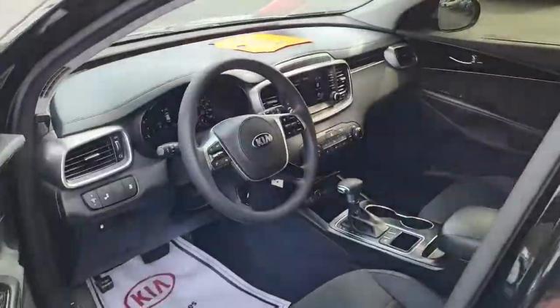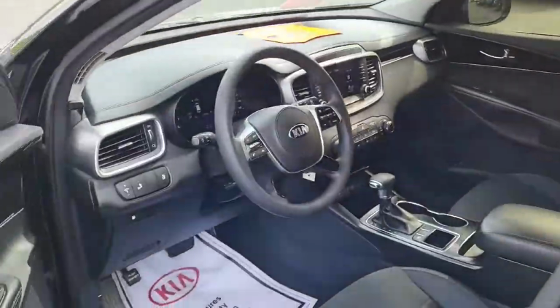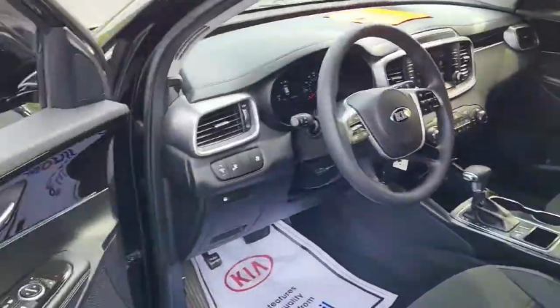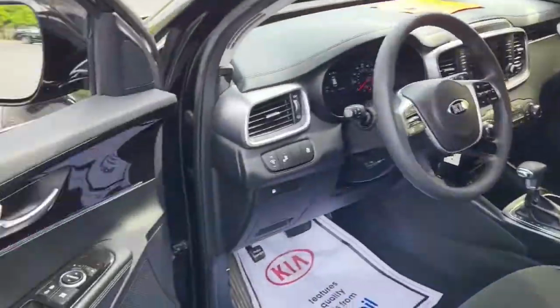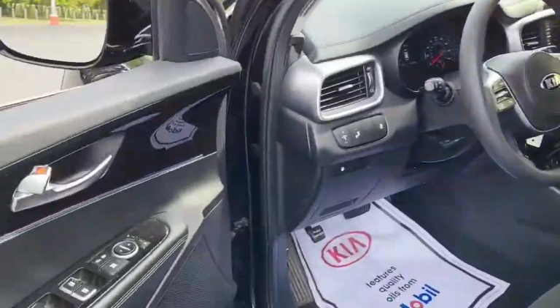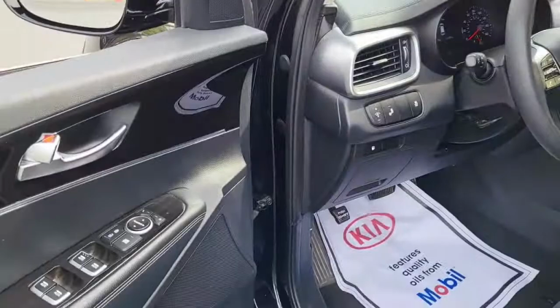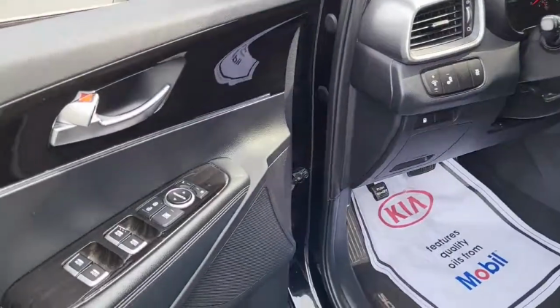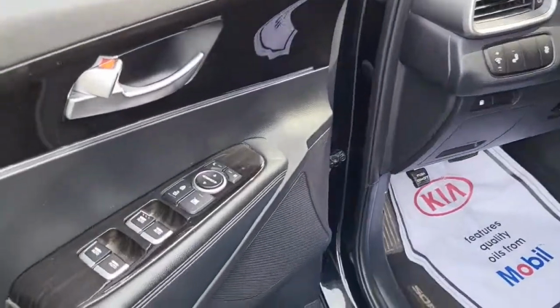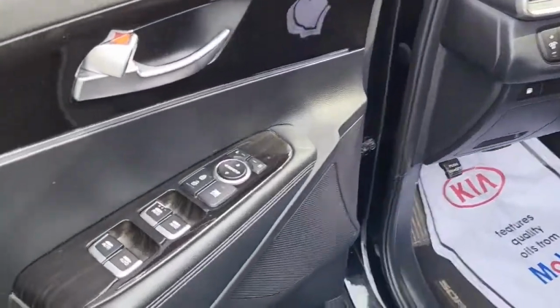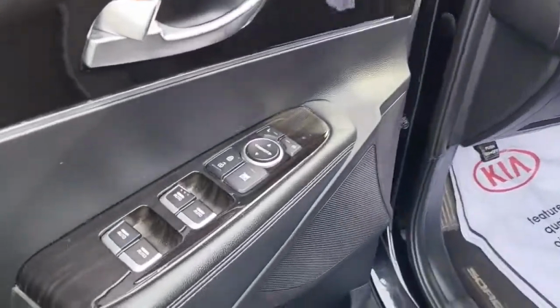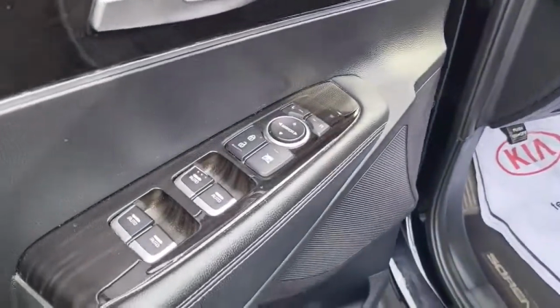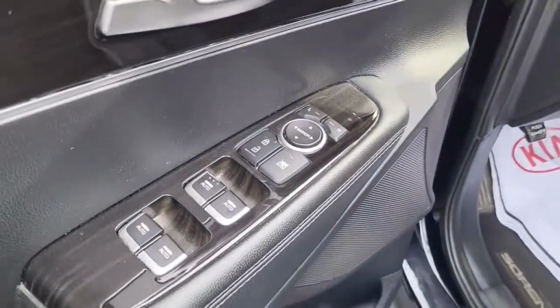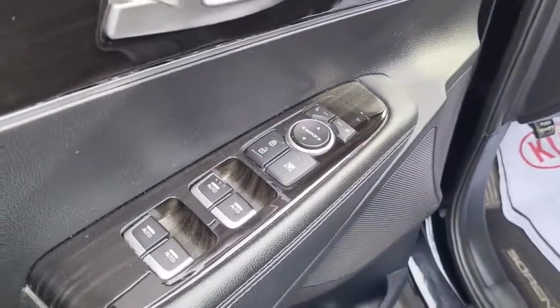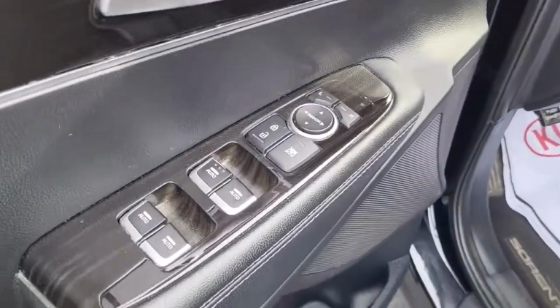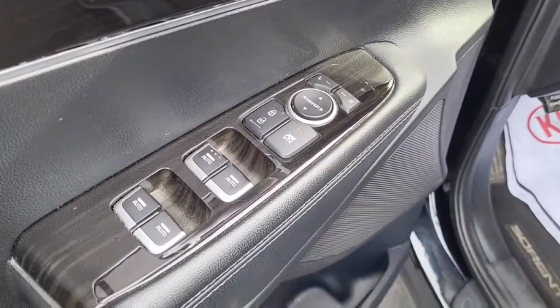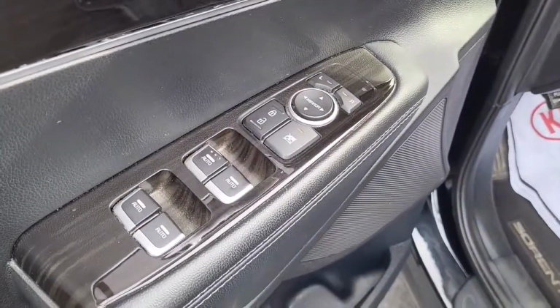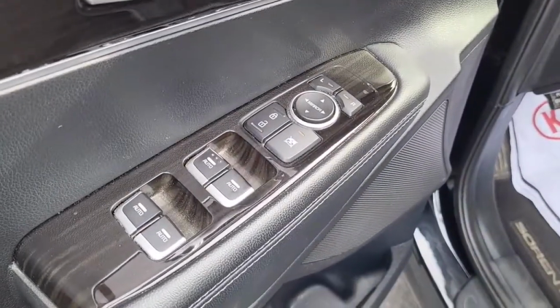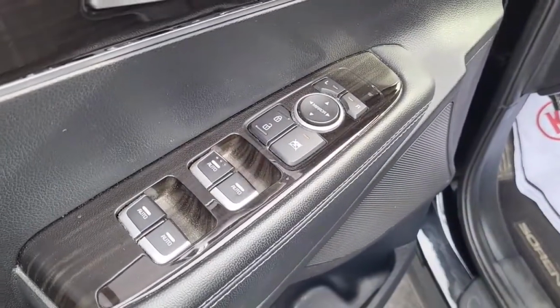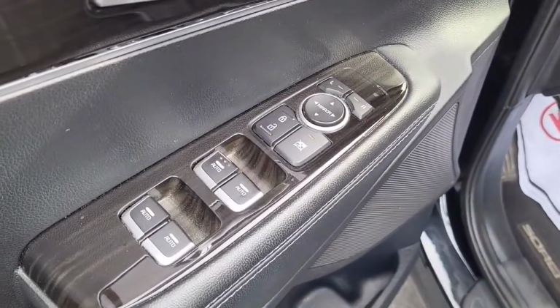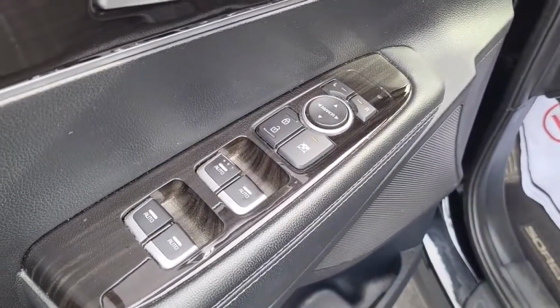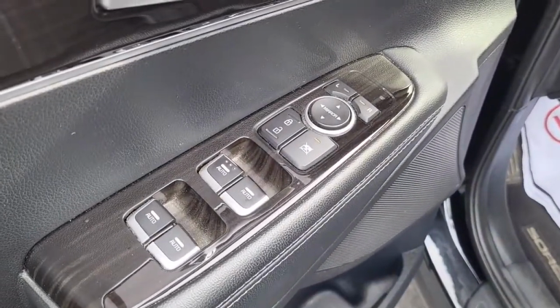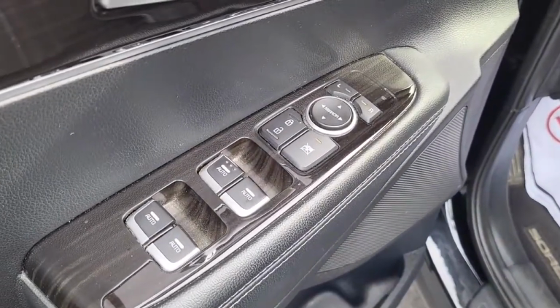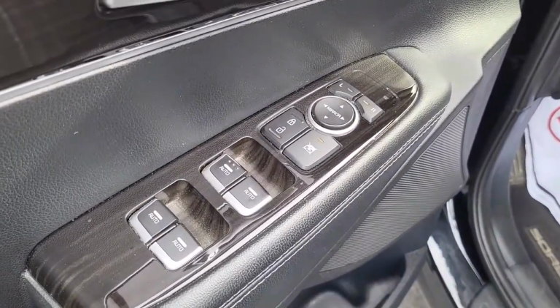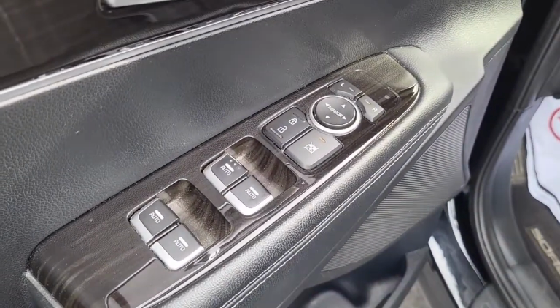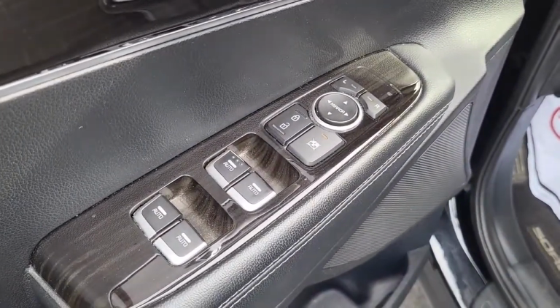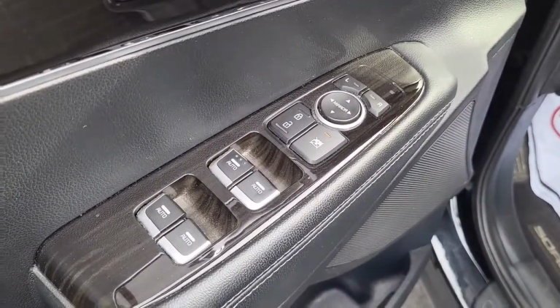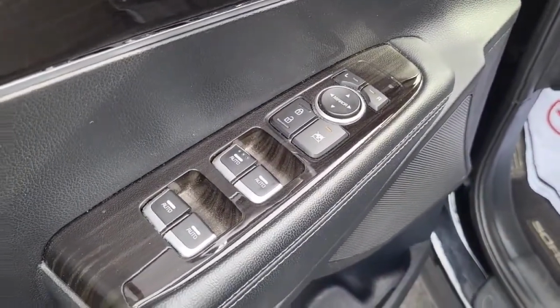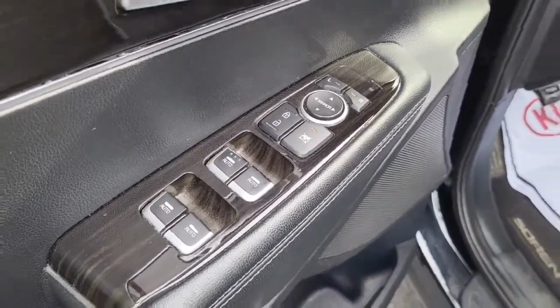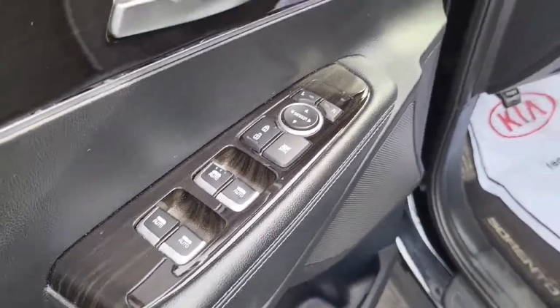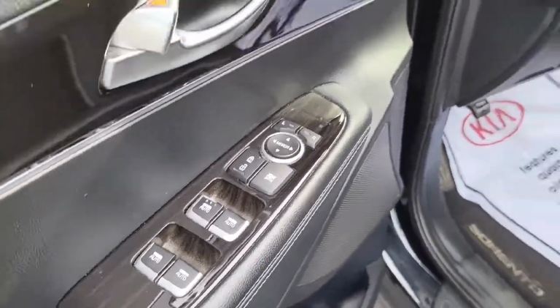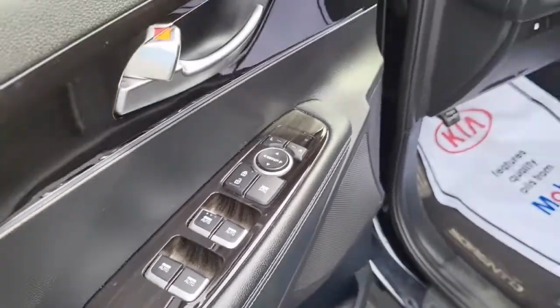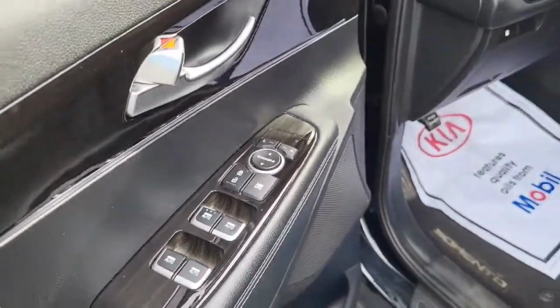Coming here to the driver's side door, it comes with your standard power locks, power windows, and power mirrors.